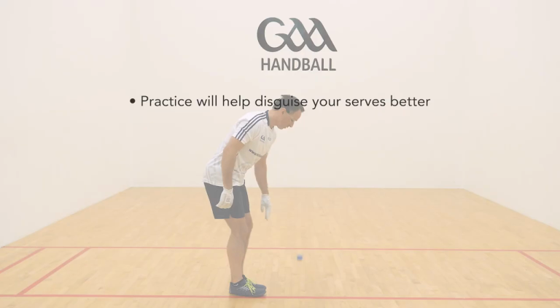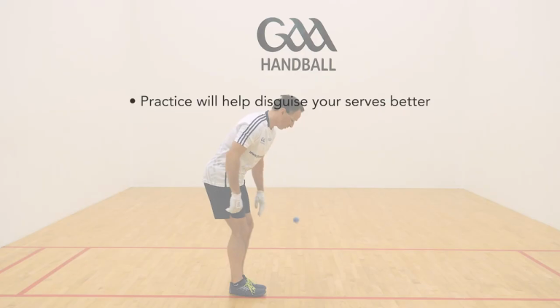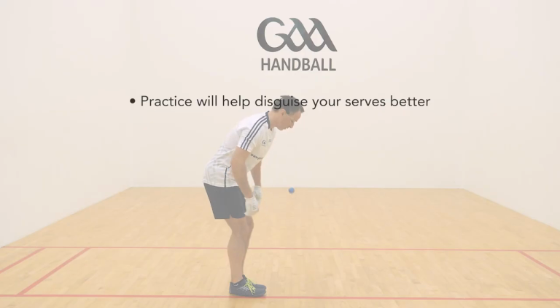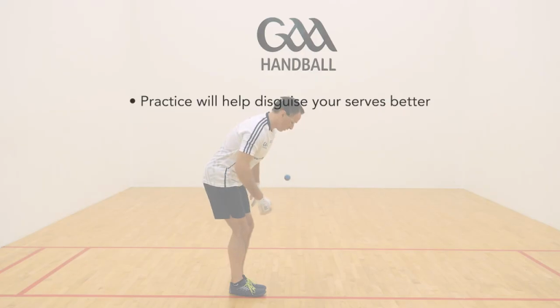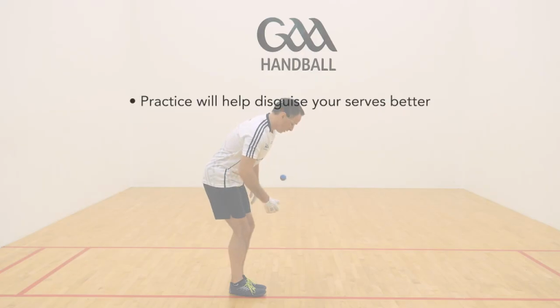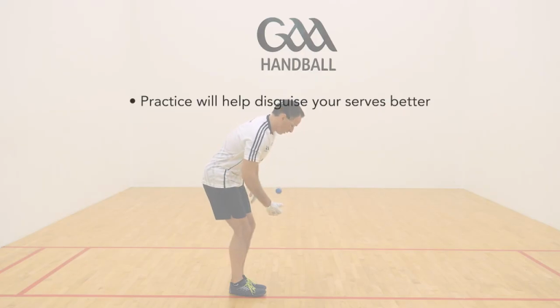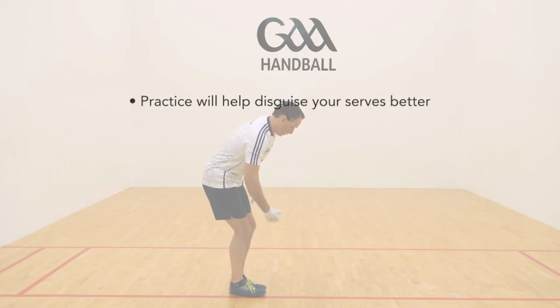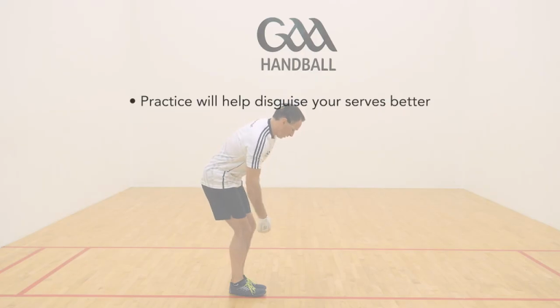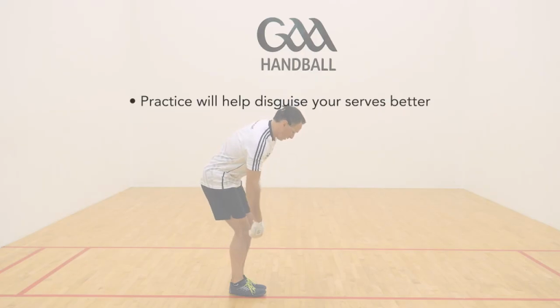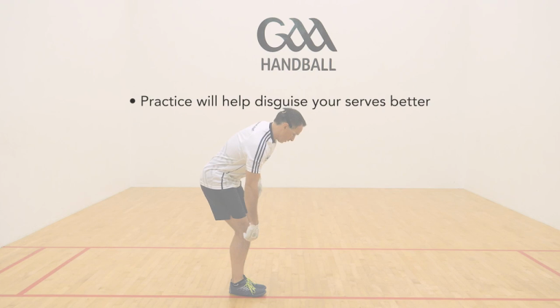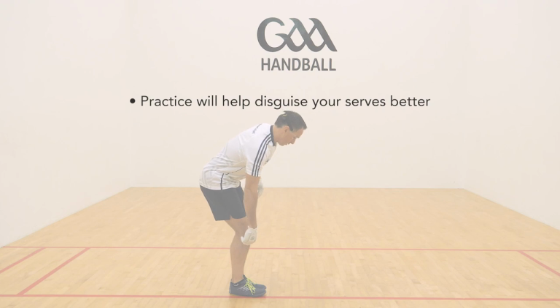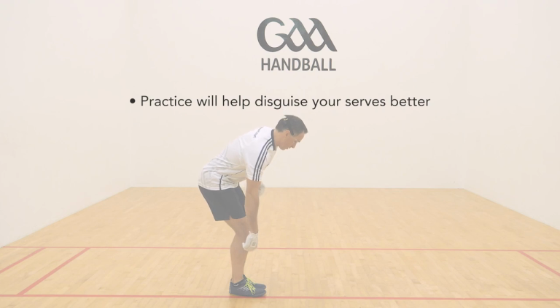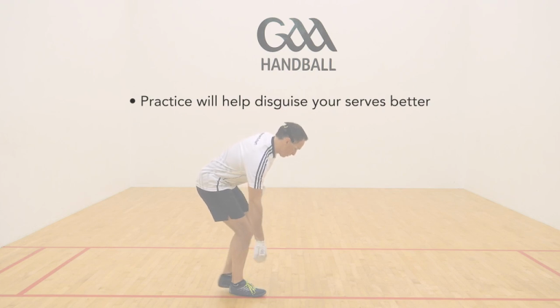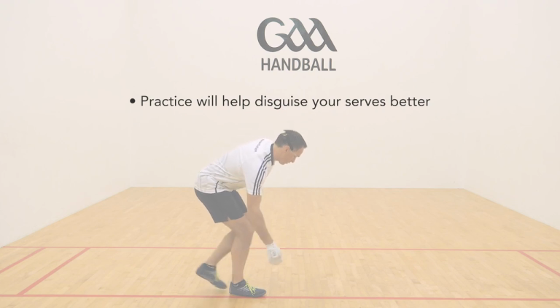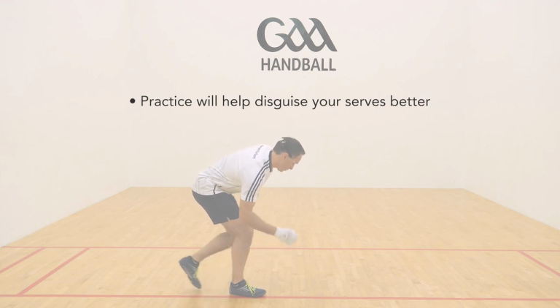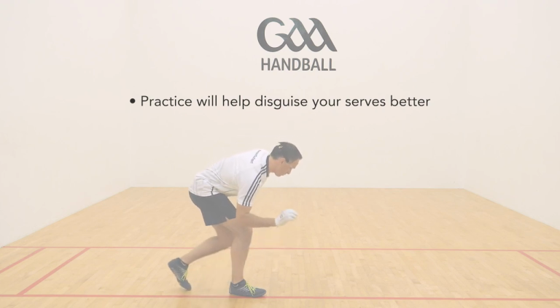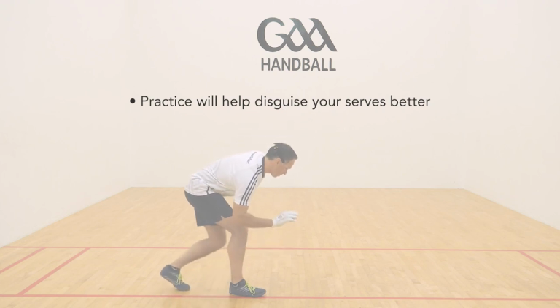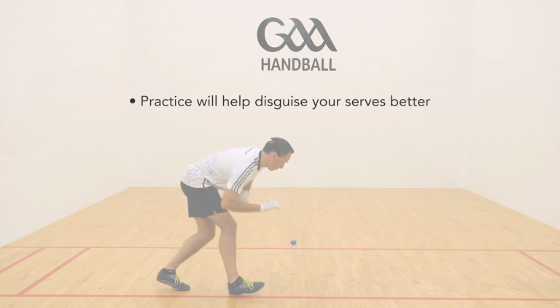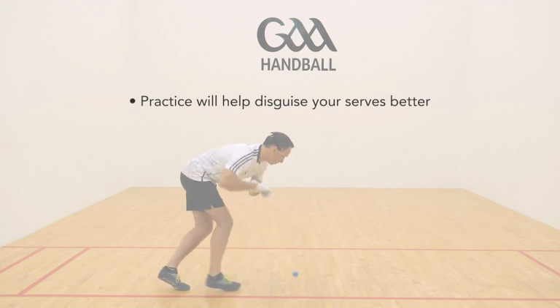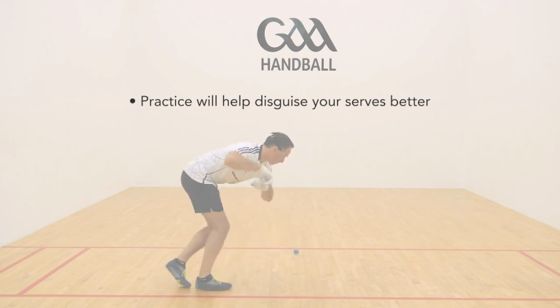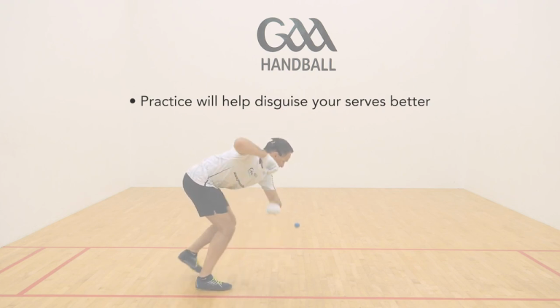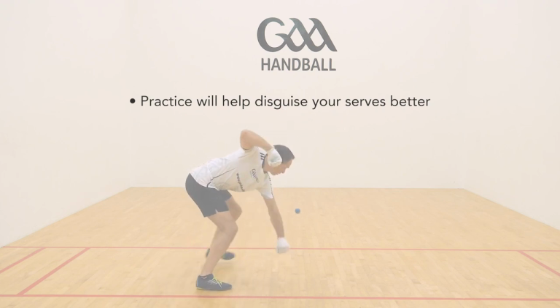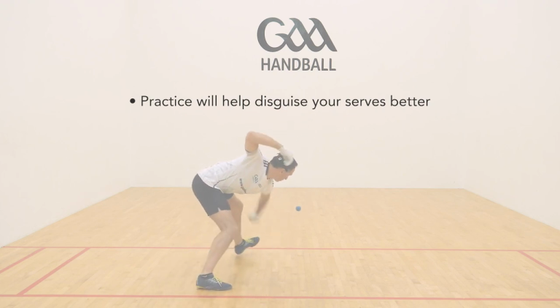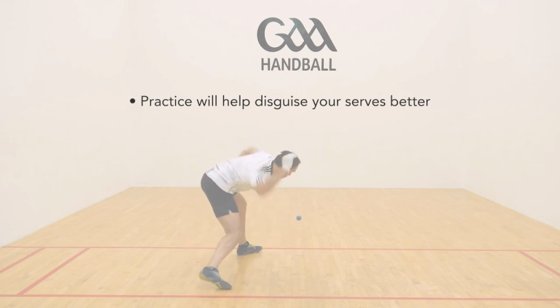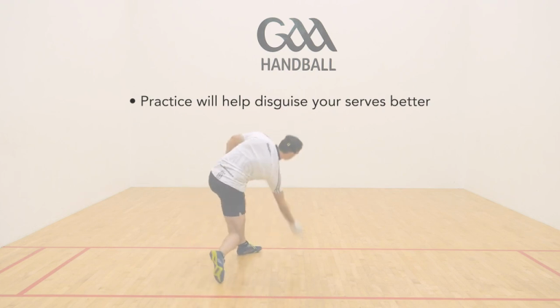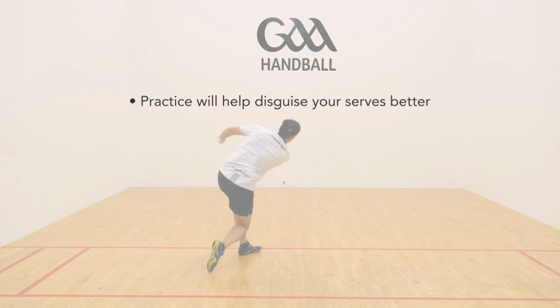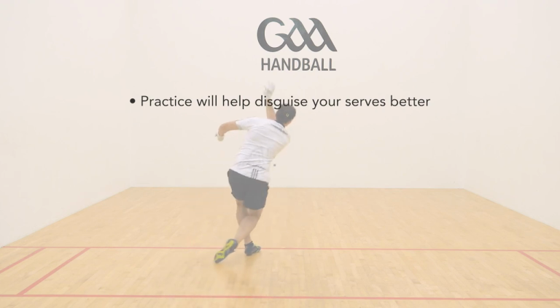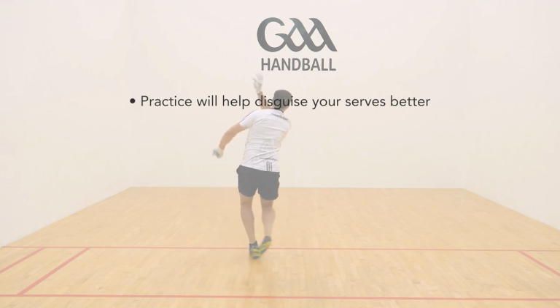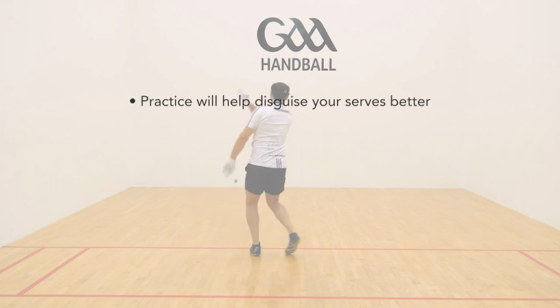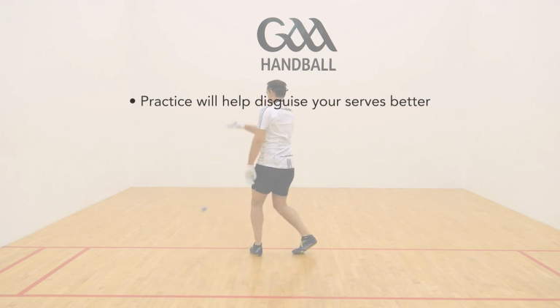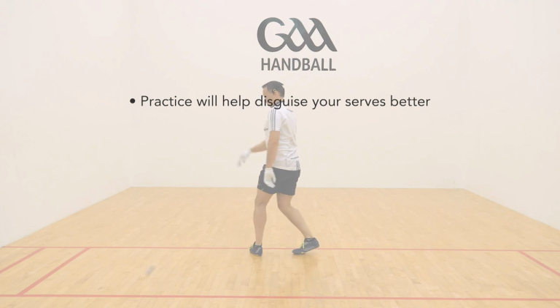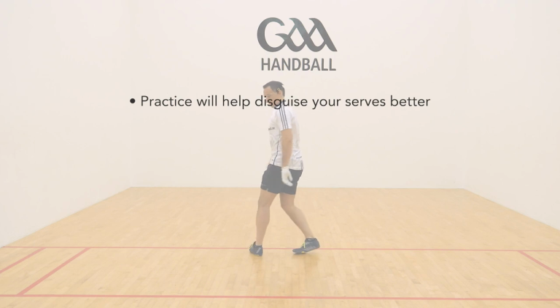Practicing a selection of serves from the same spot and with the same bounce will allow you to disguise your serves better and greatly enhance your serving game.